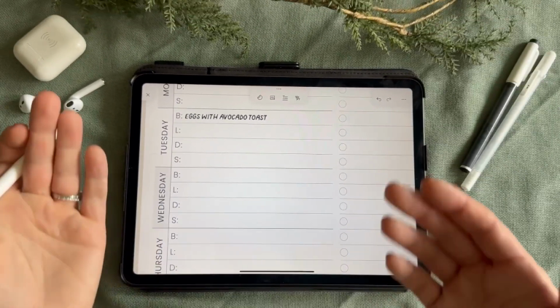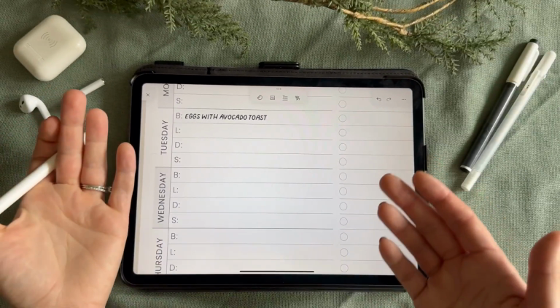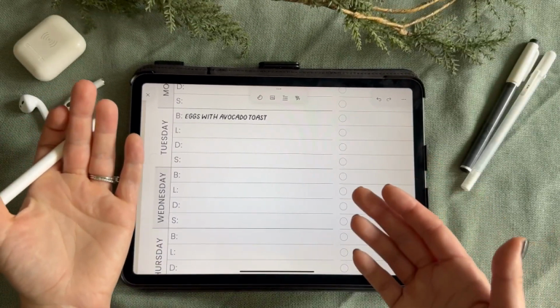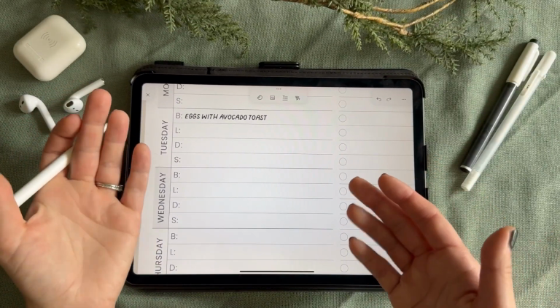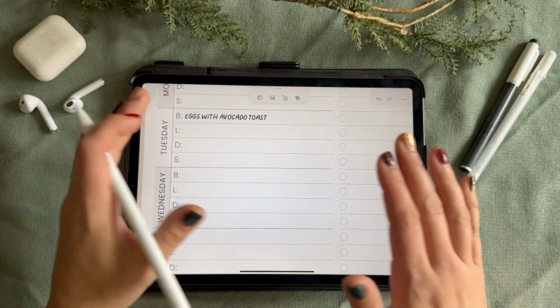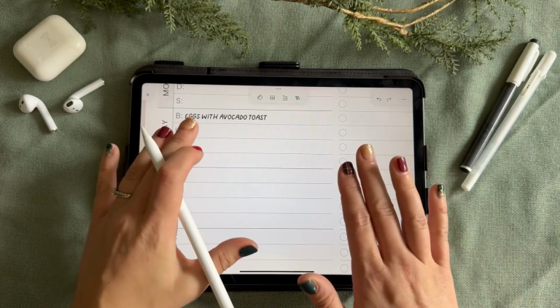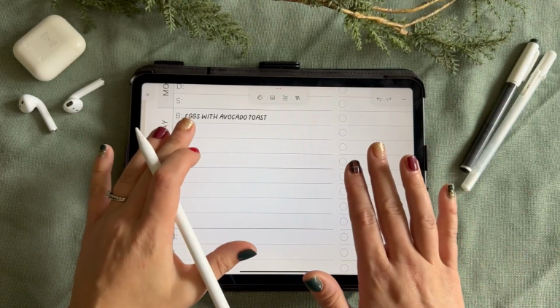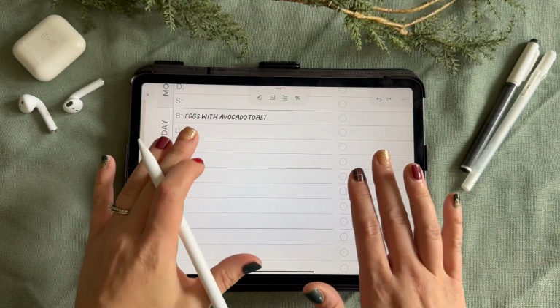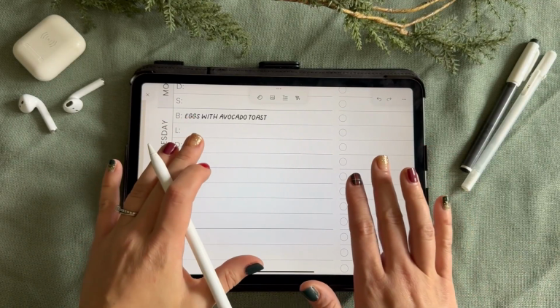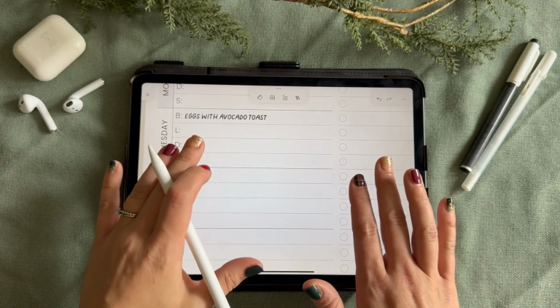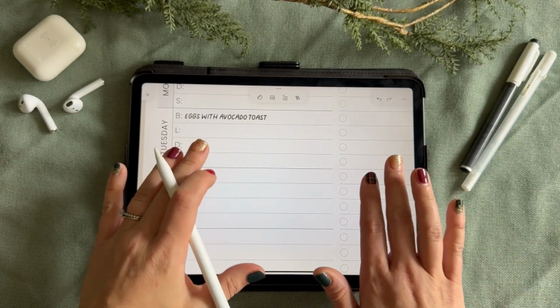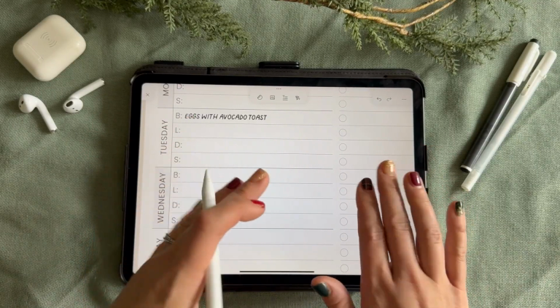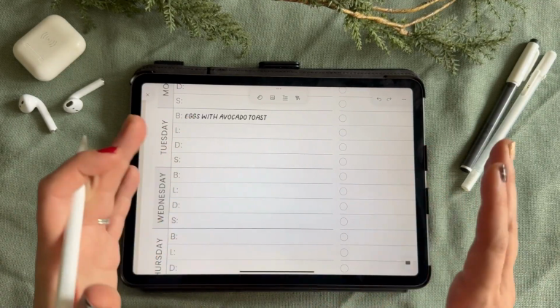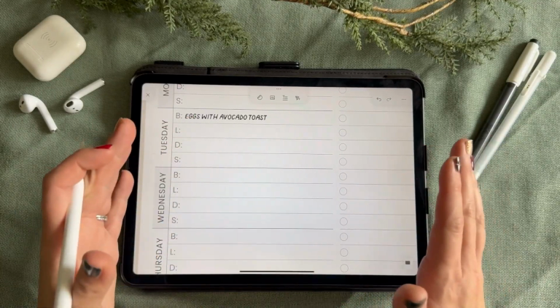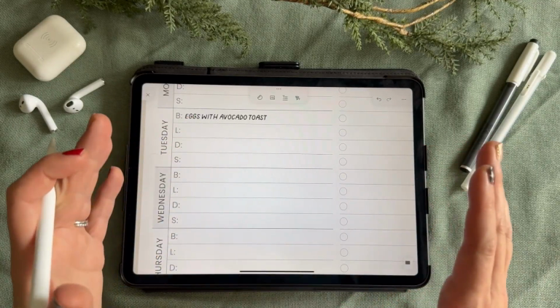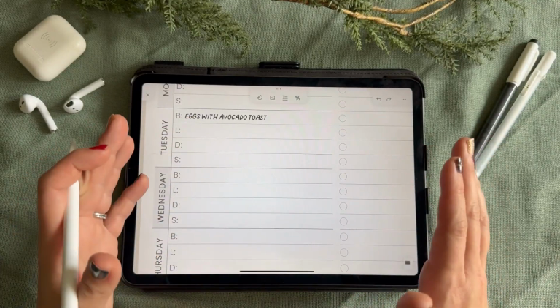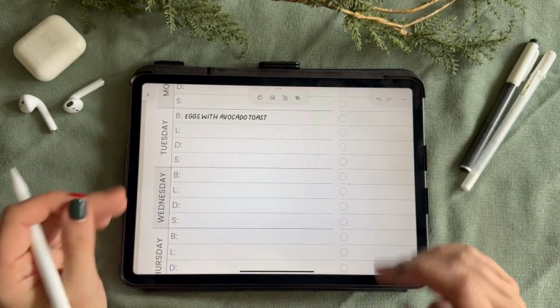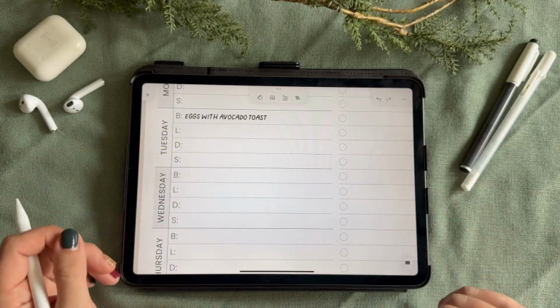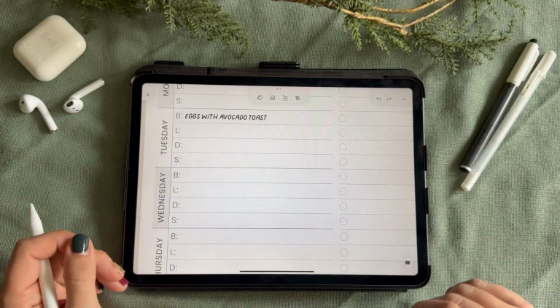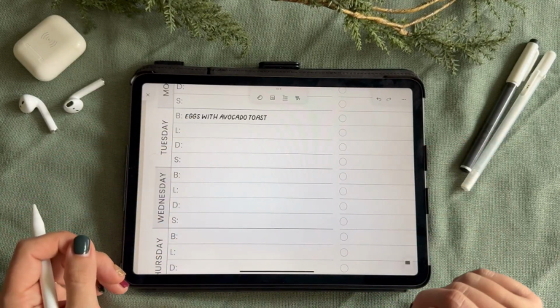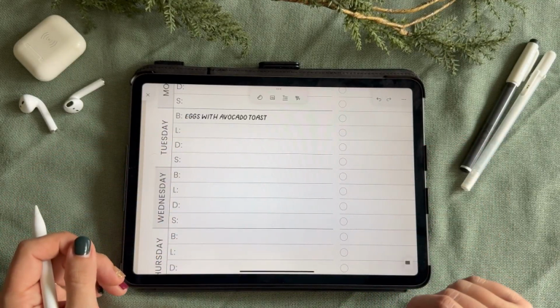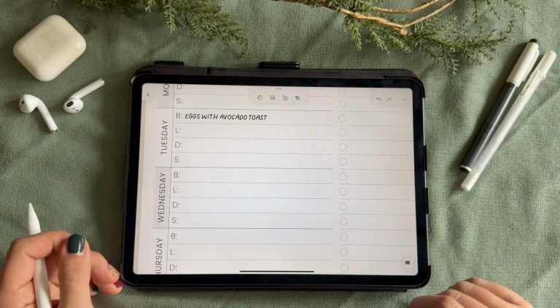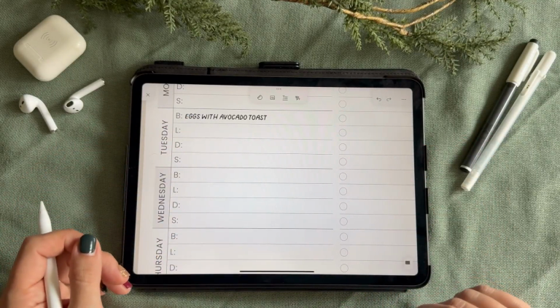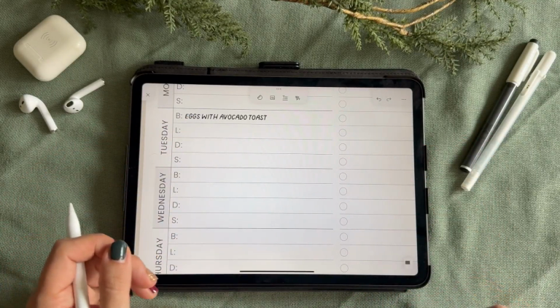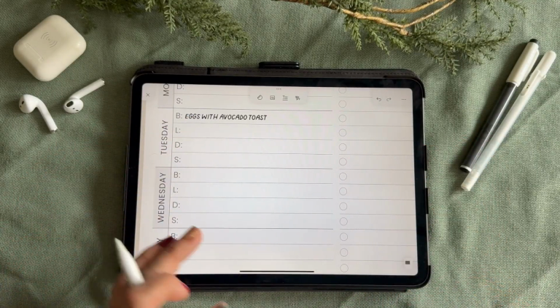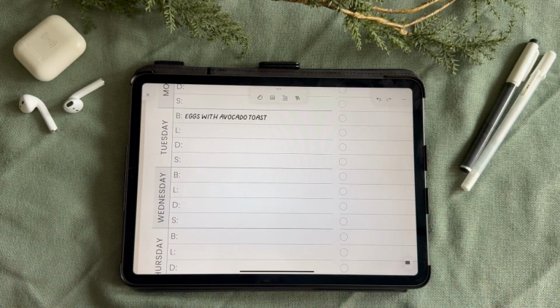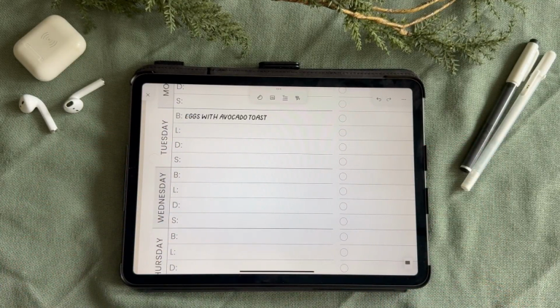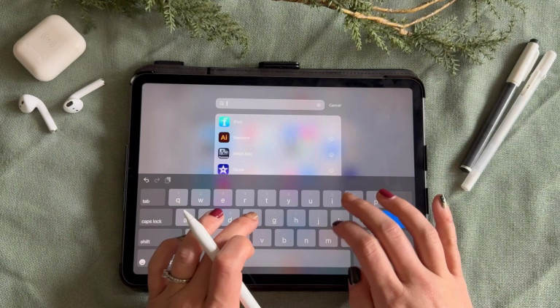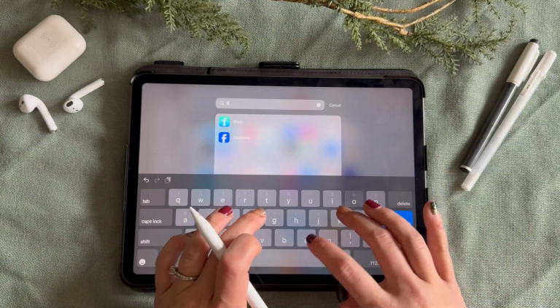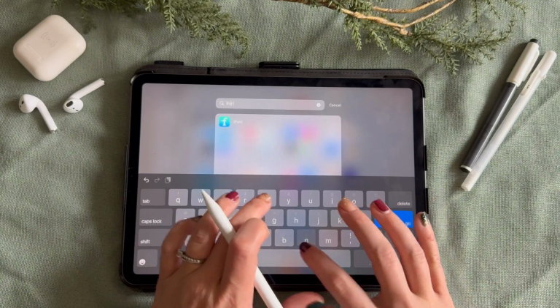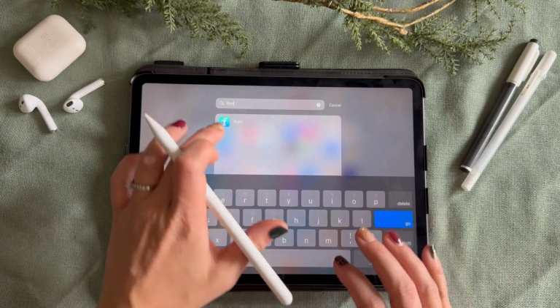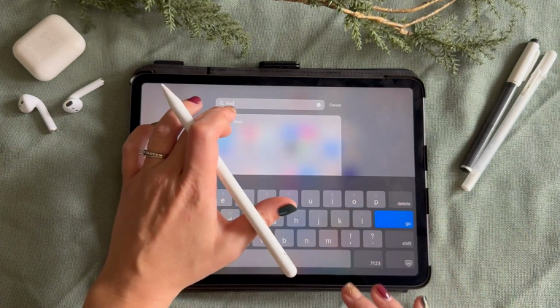Zinnia has another amazing capability allowing you to import handwriting fonts. Here is a quick guide on how to set this up.